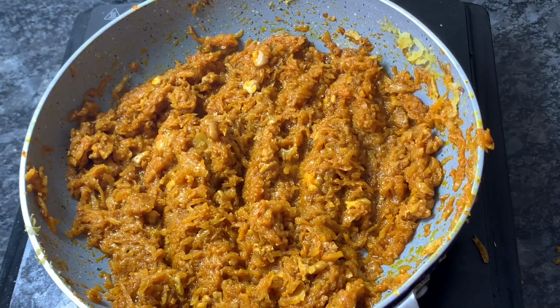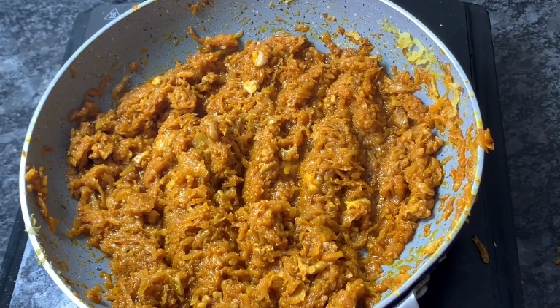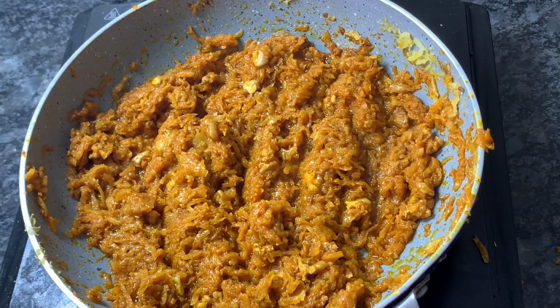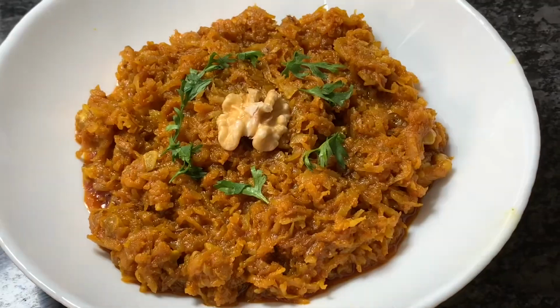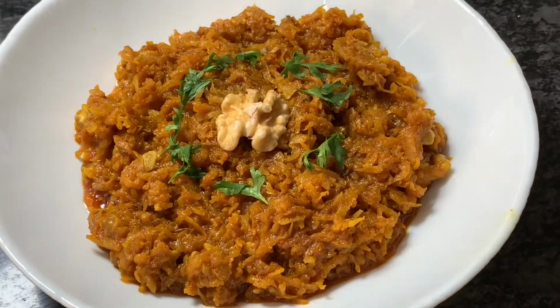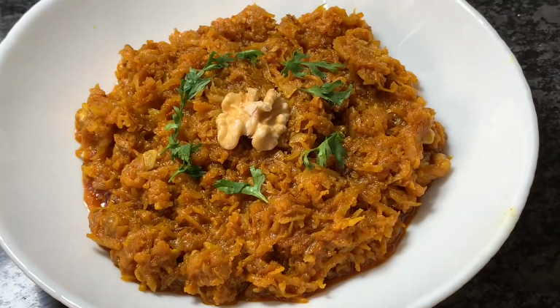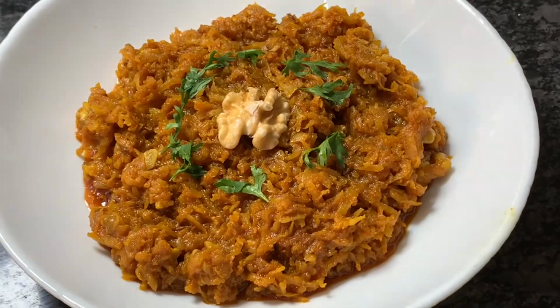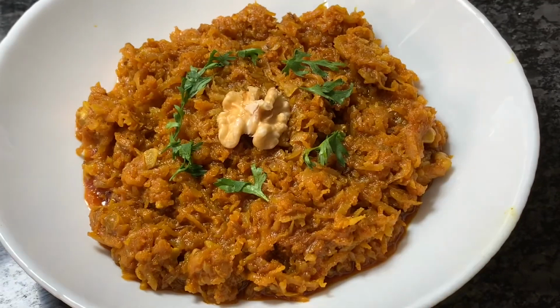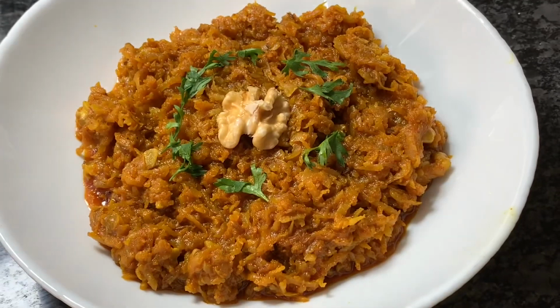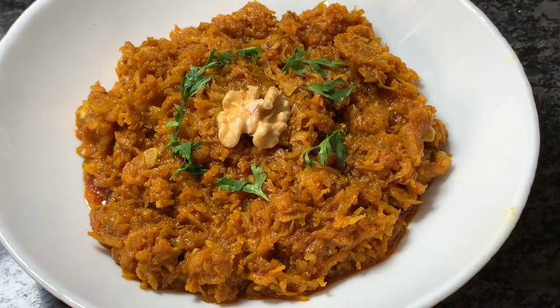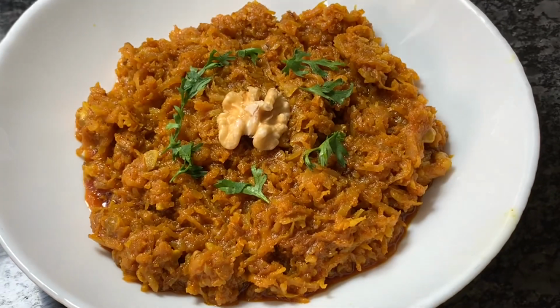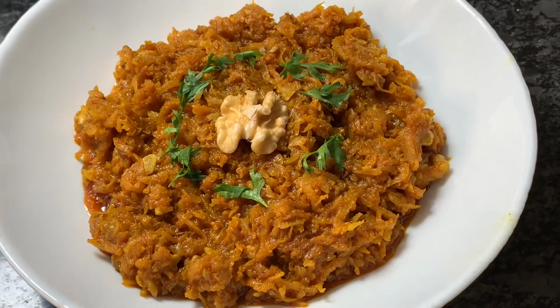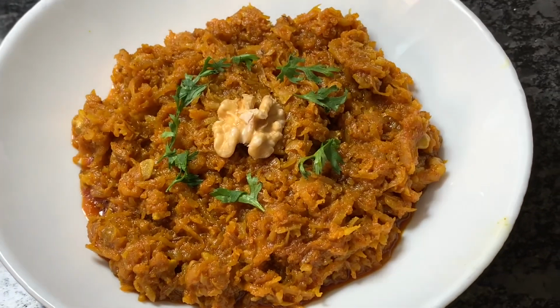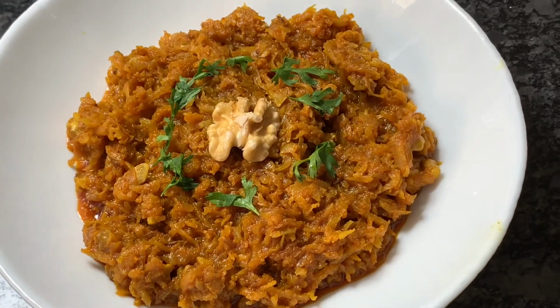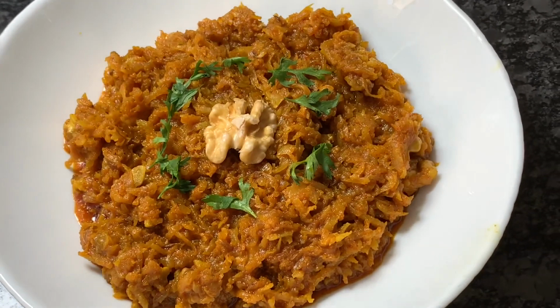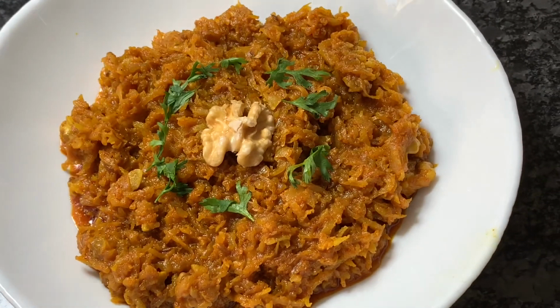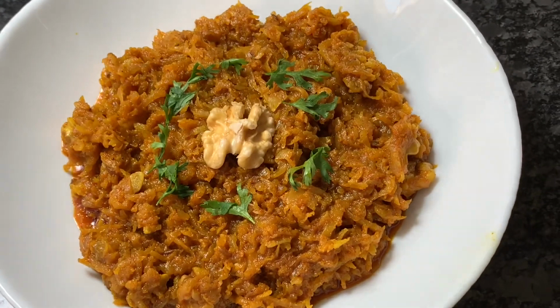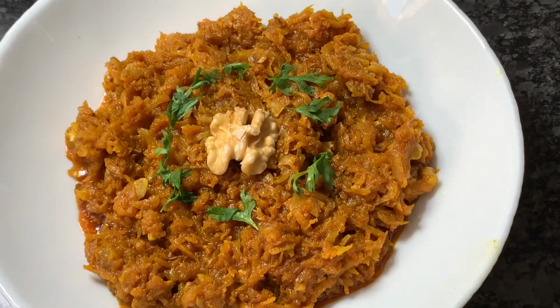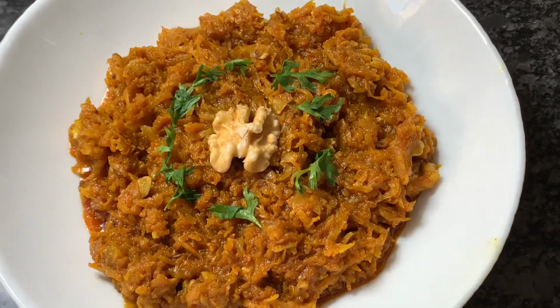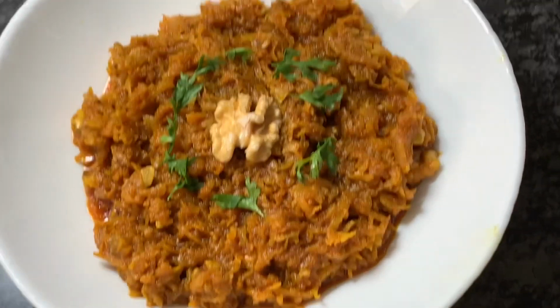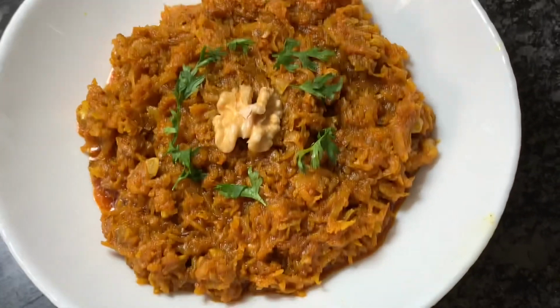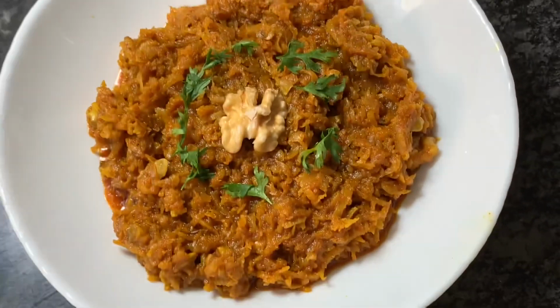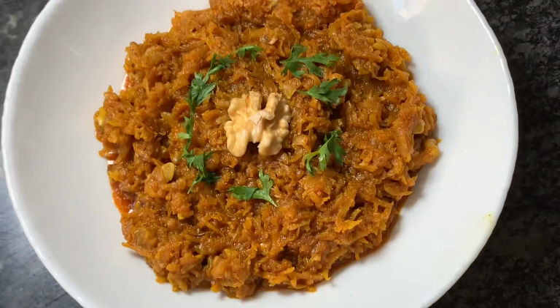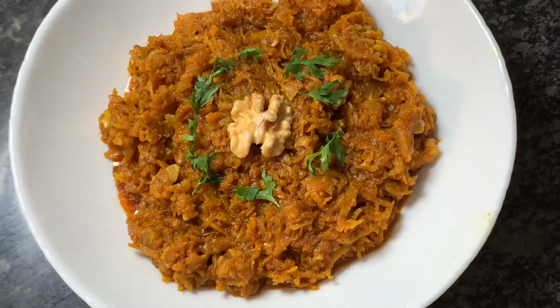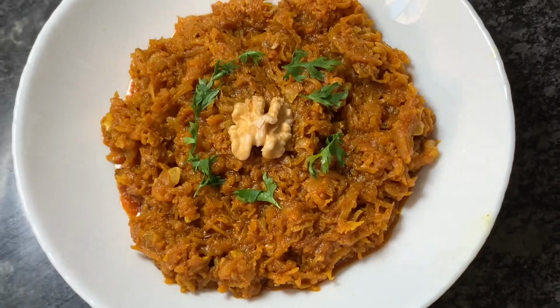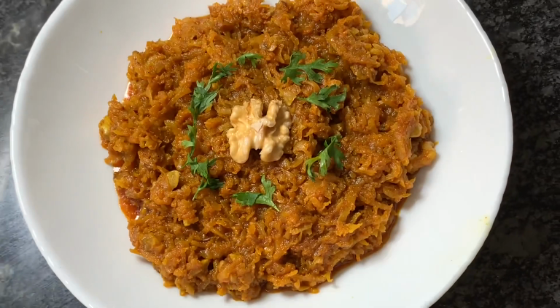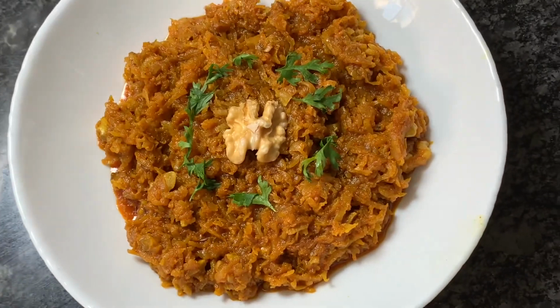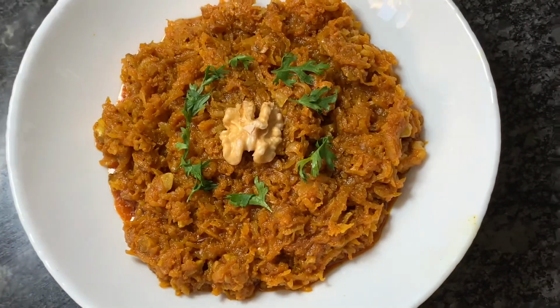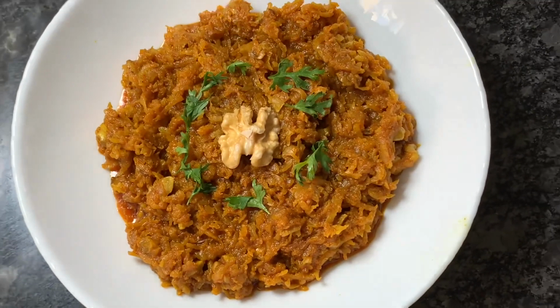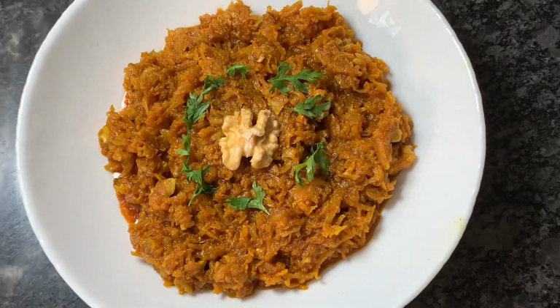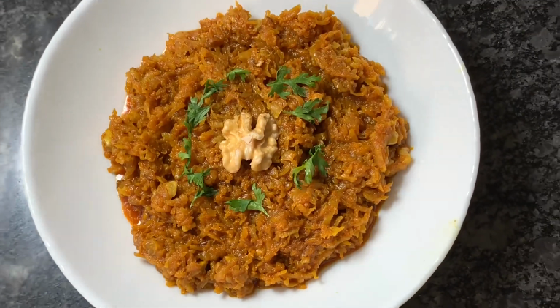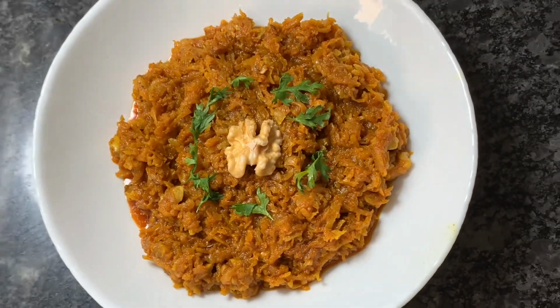Give this recipe a try and let me know in the comments how it turns out. Thank you for watching. Have a good day.